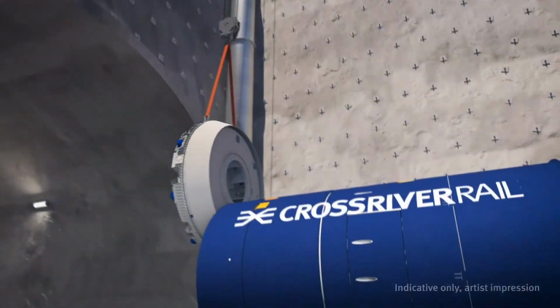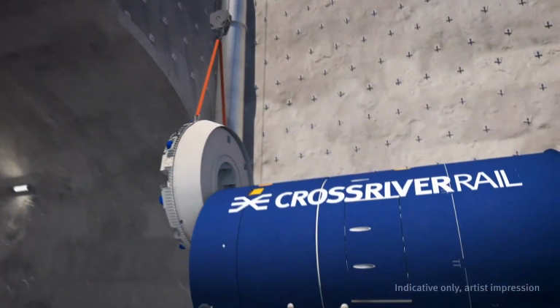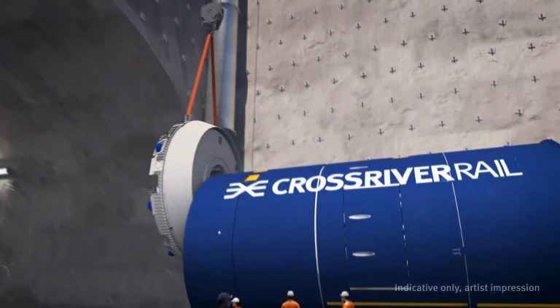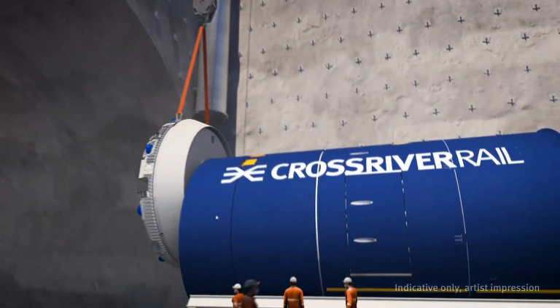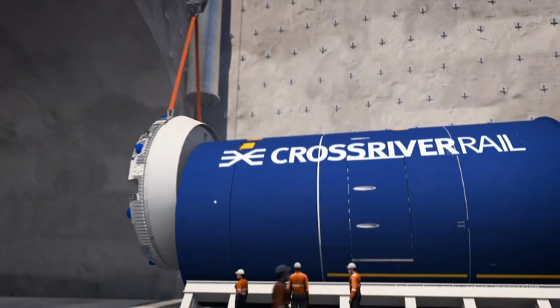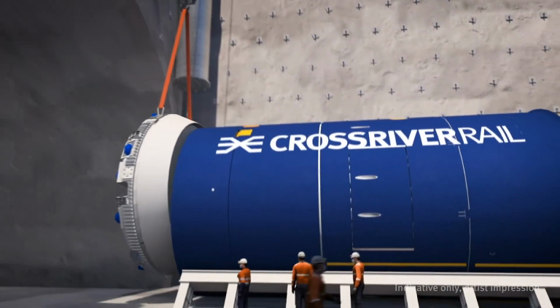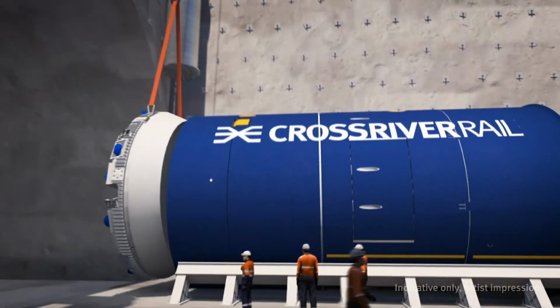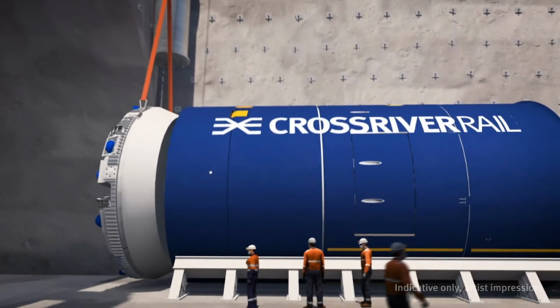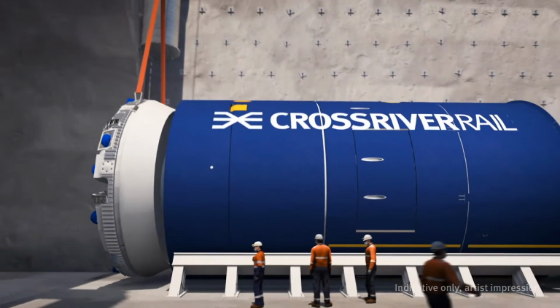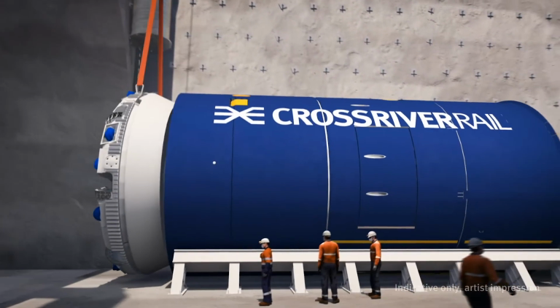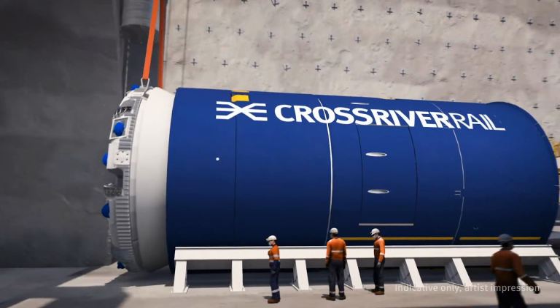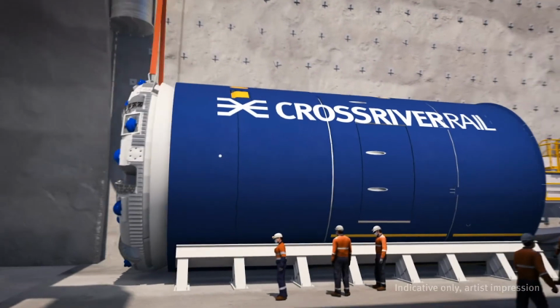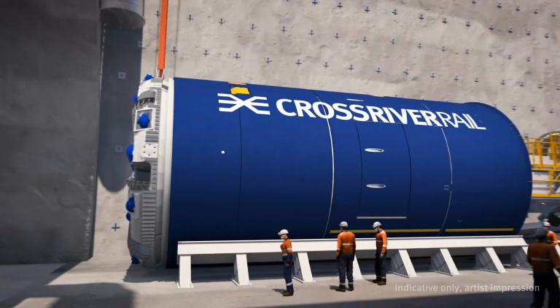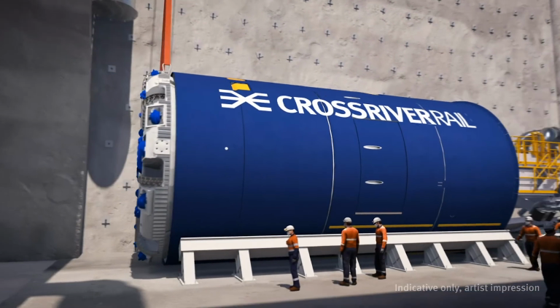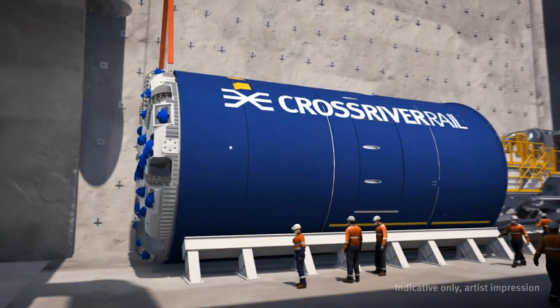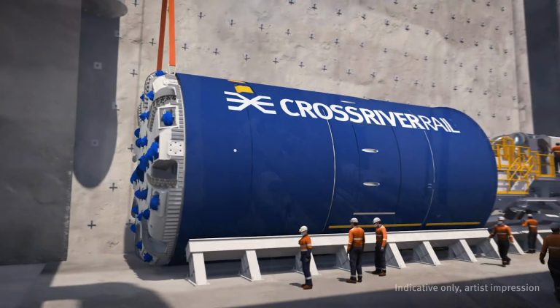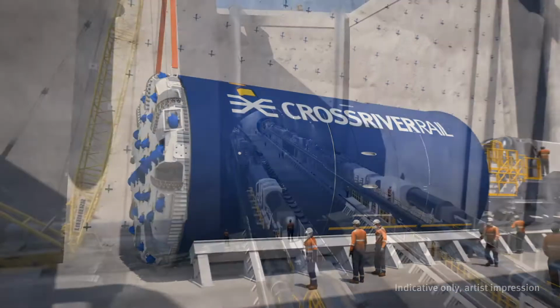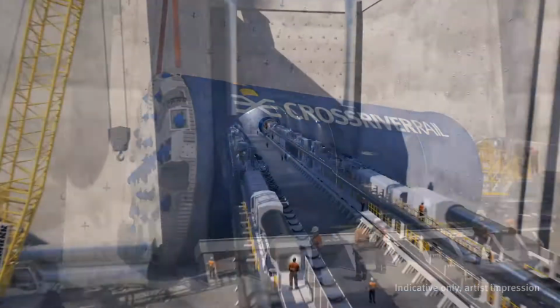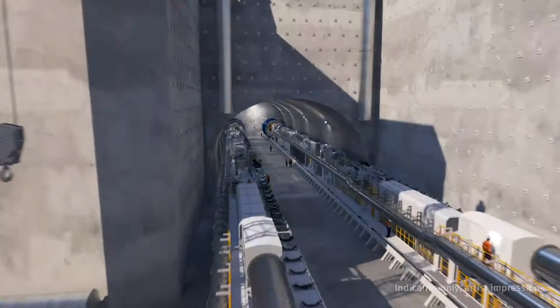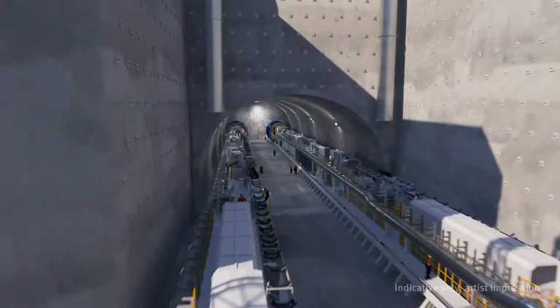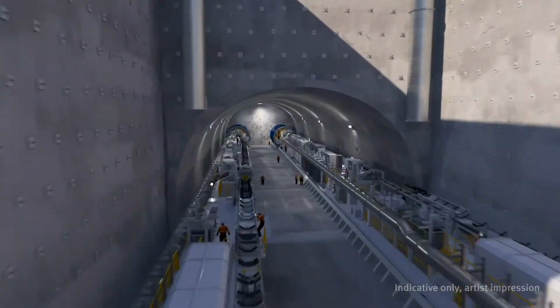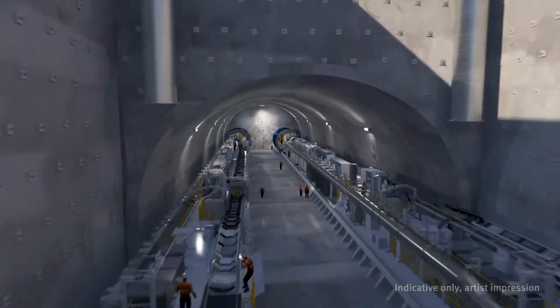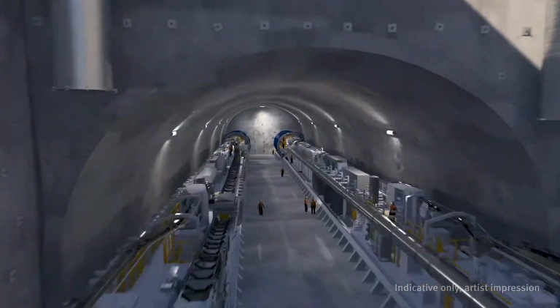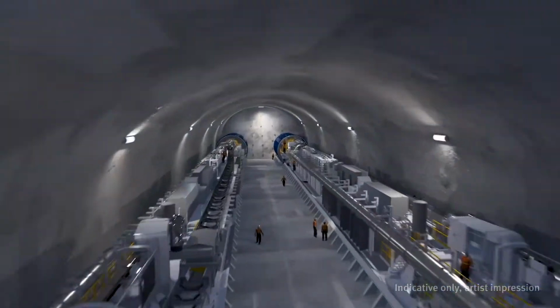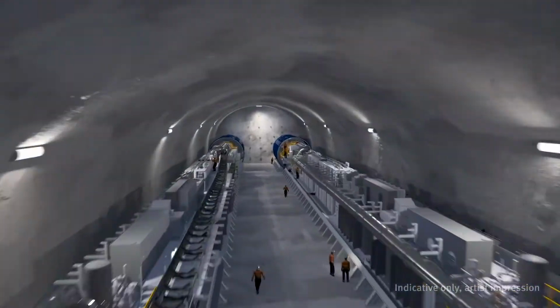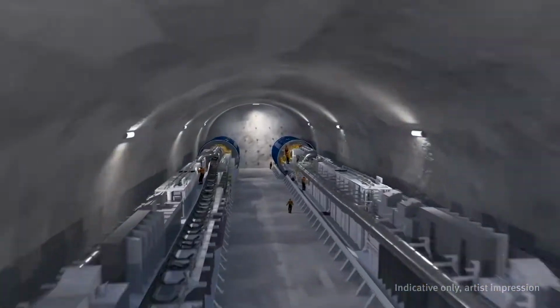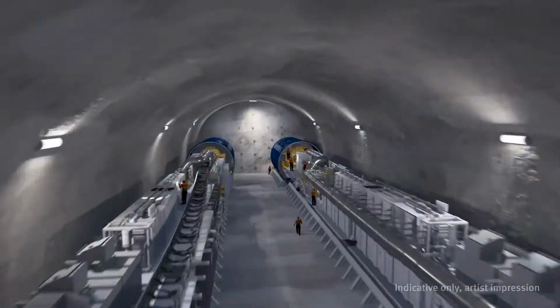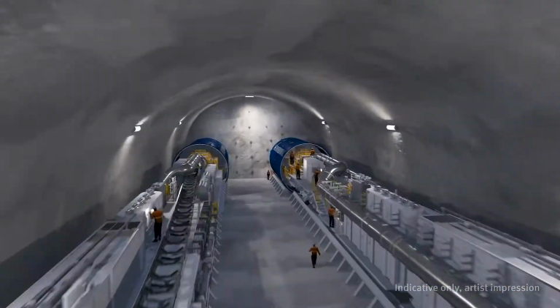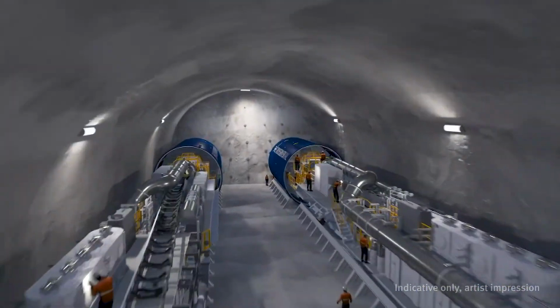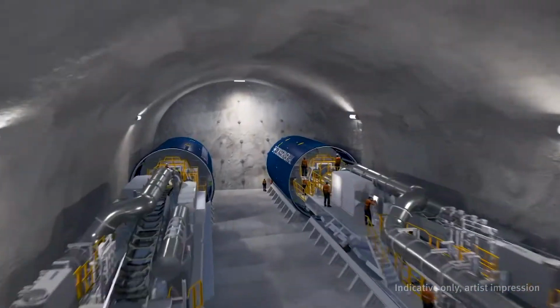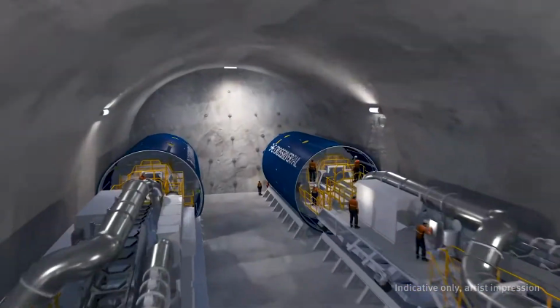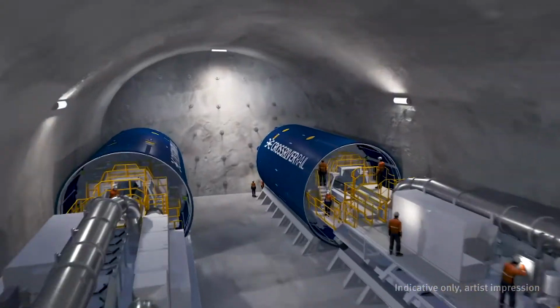We'll use two massive TBMs, which take around two months to assemble, to do the bulk of the work.